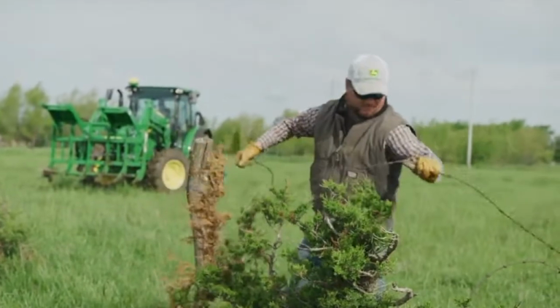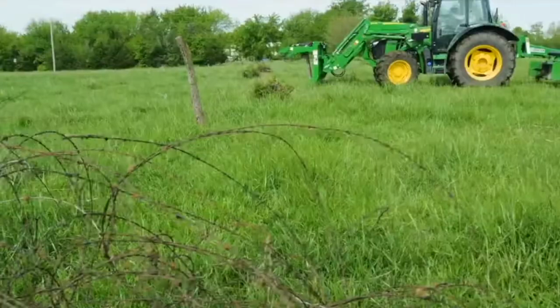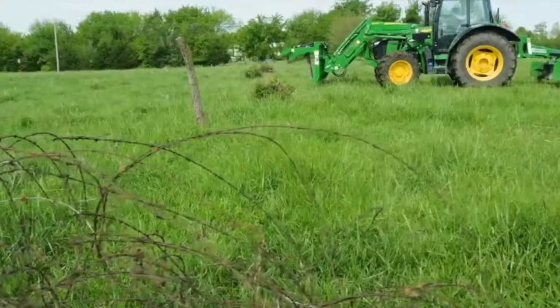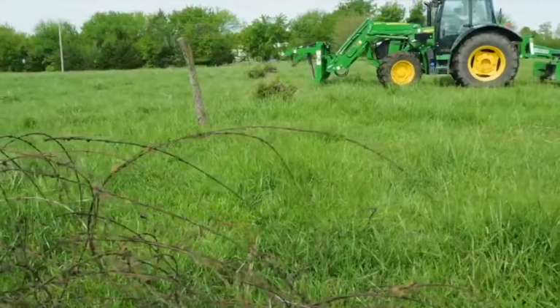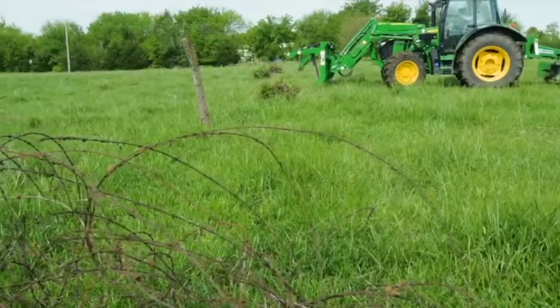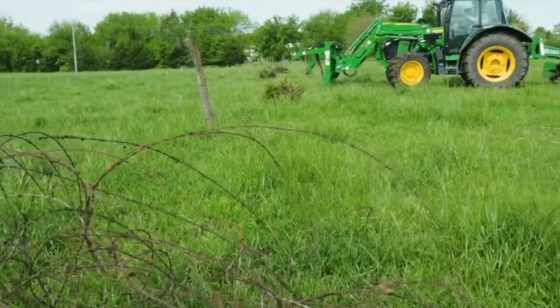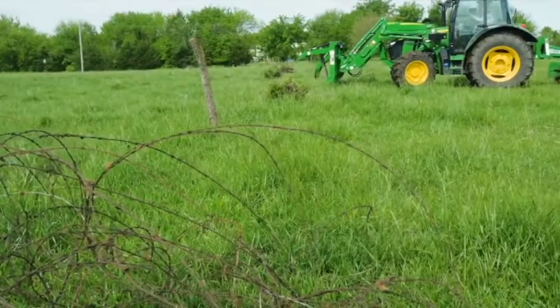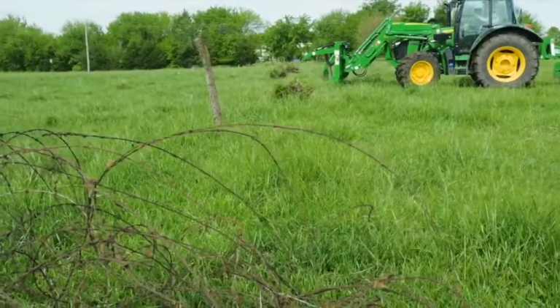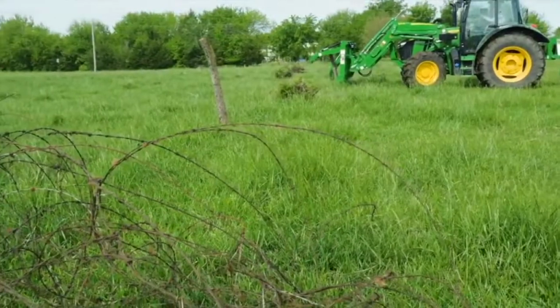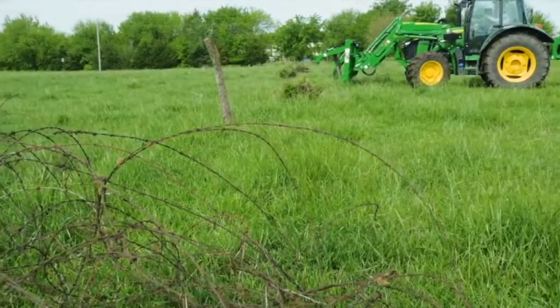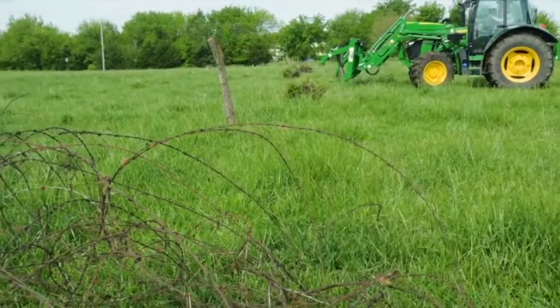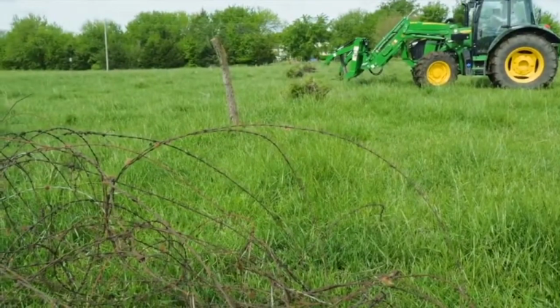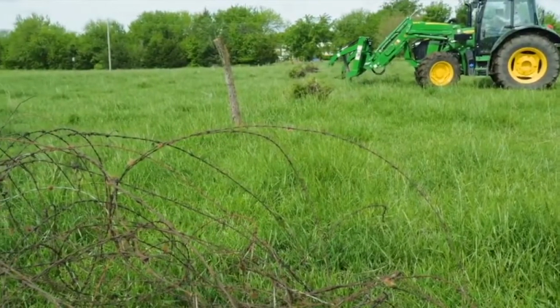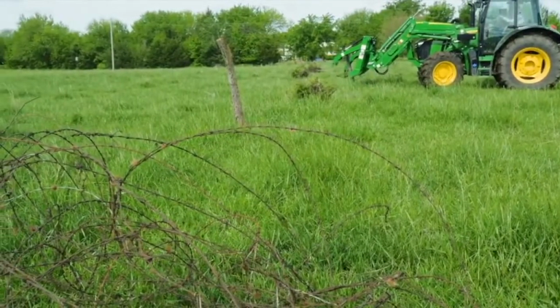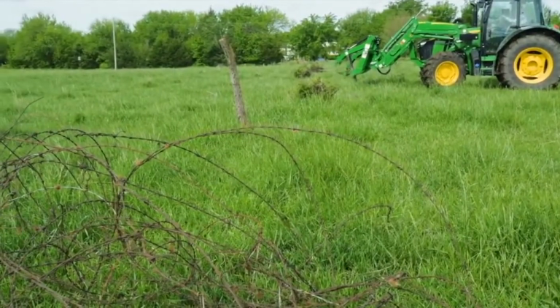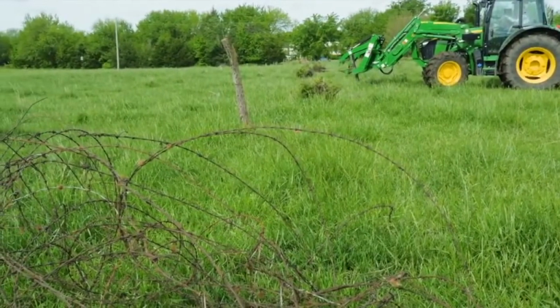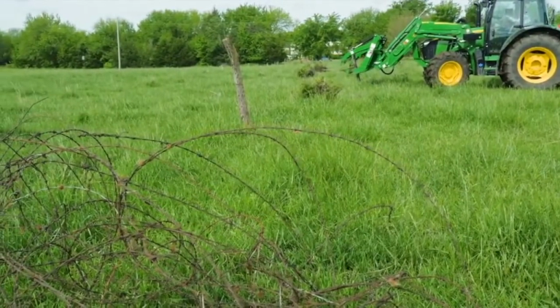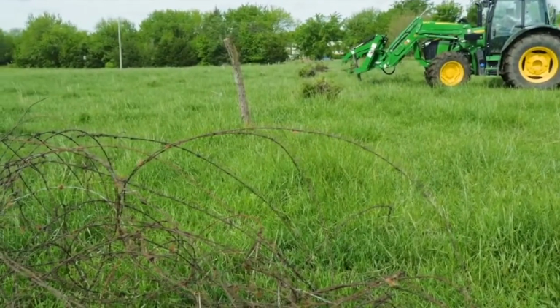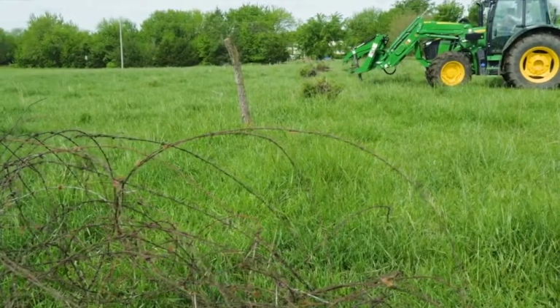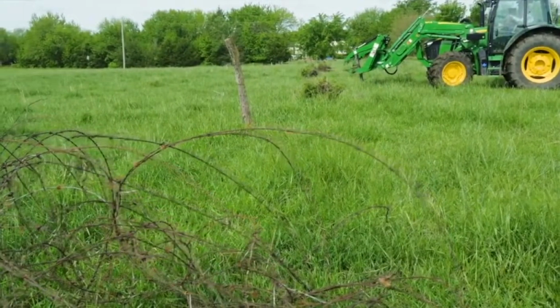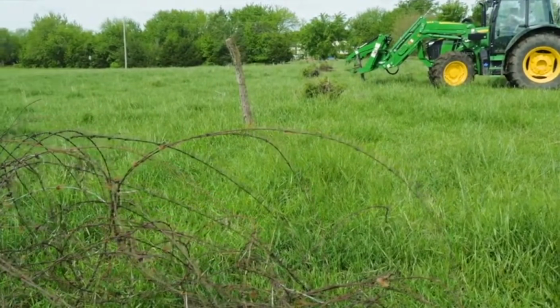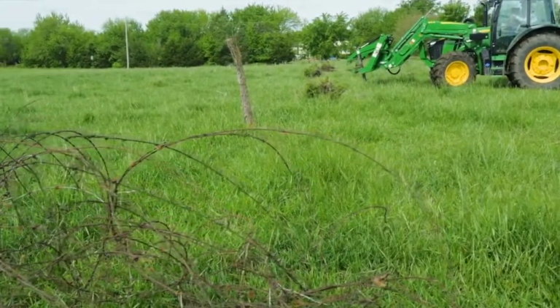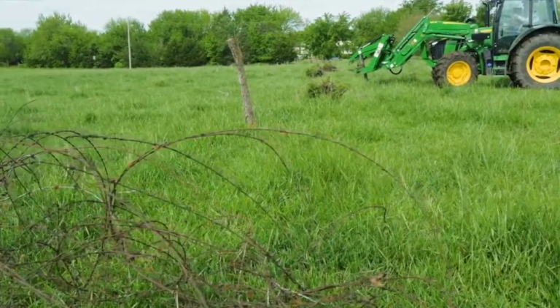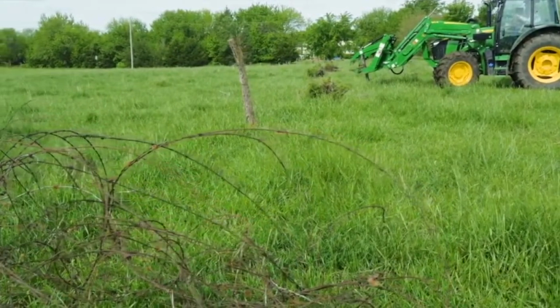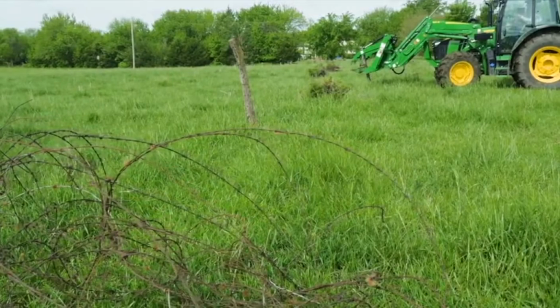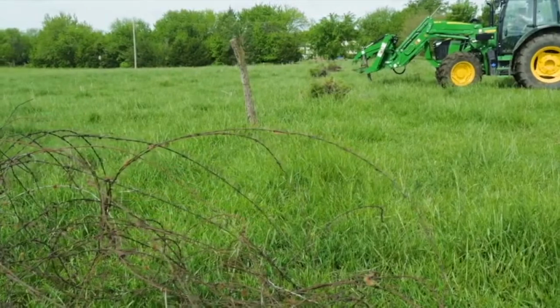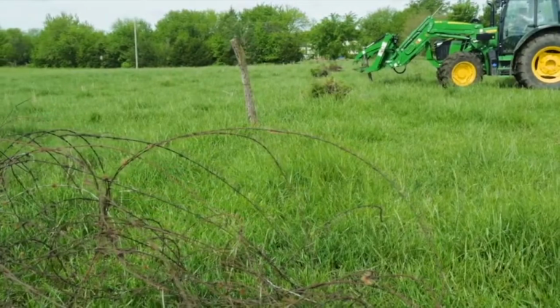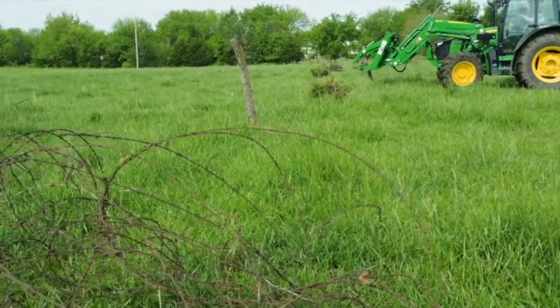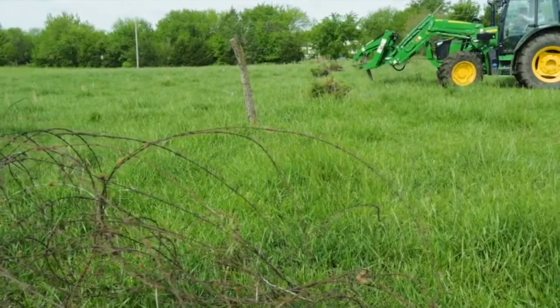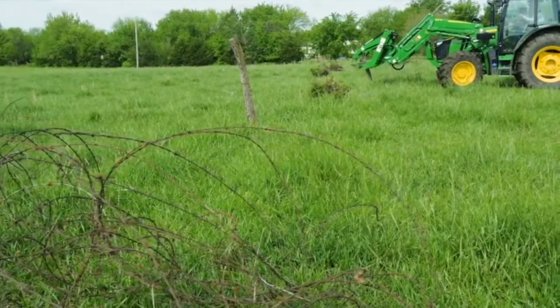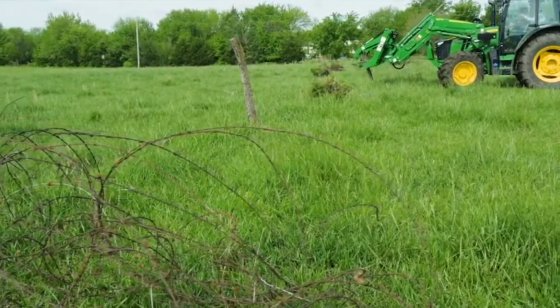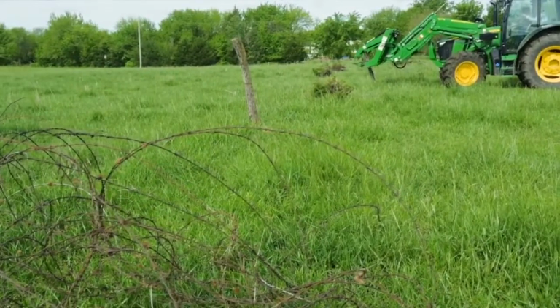When Scott is done, the barbed wire will all be rolled into several balls spotted along the former fence line.